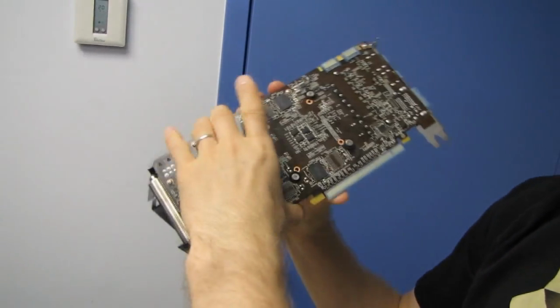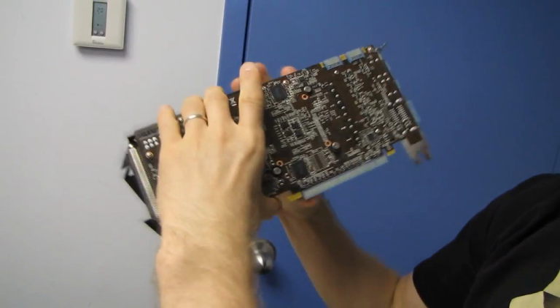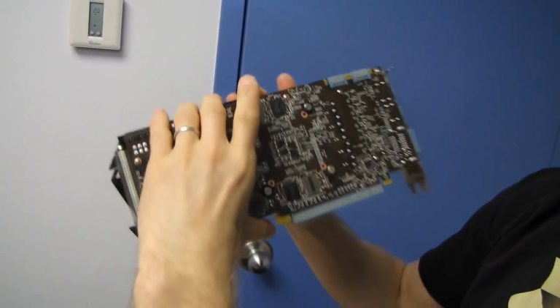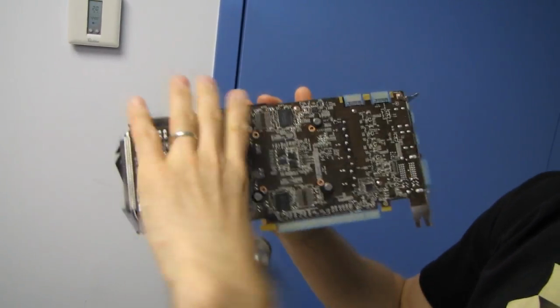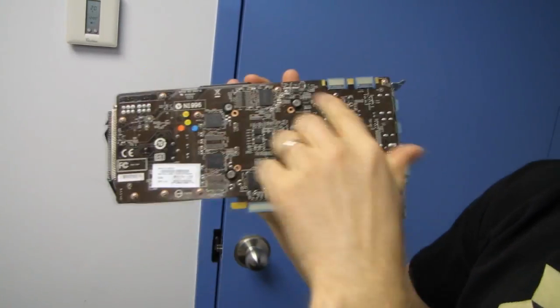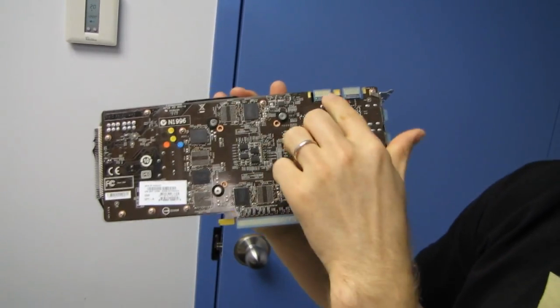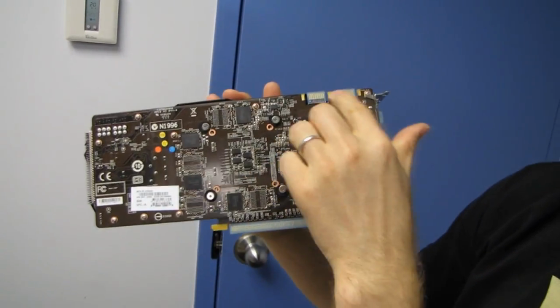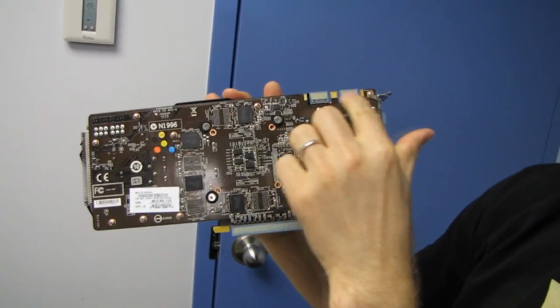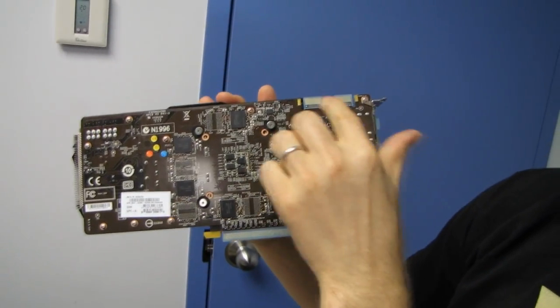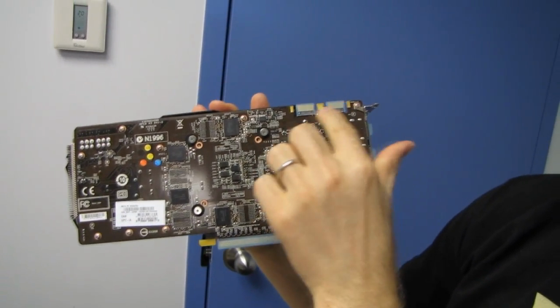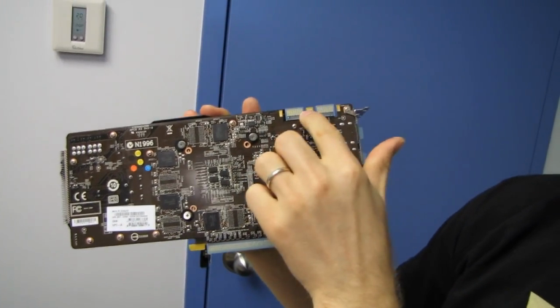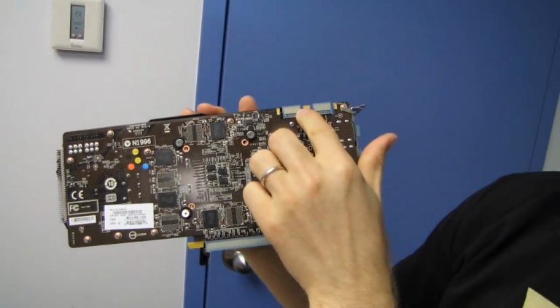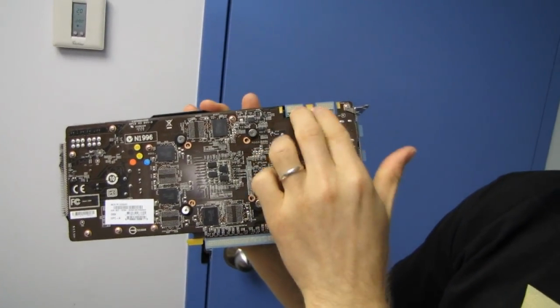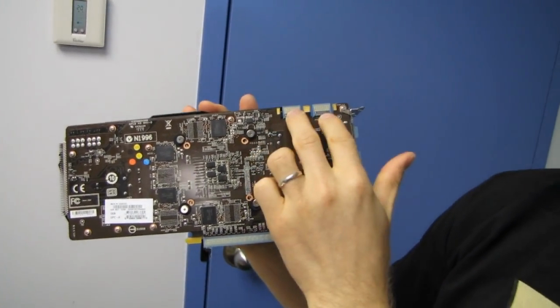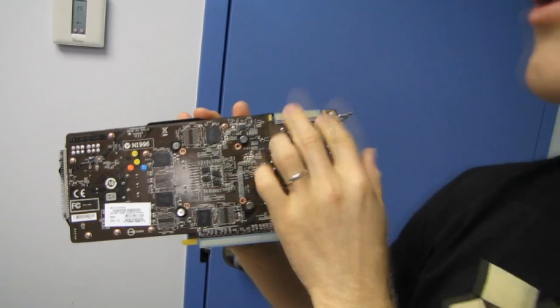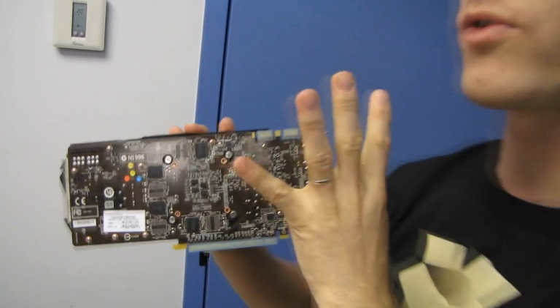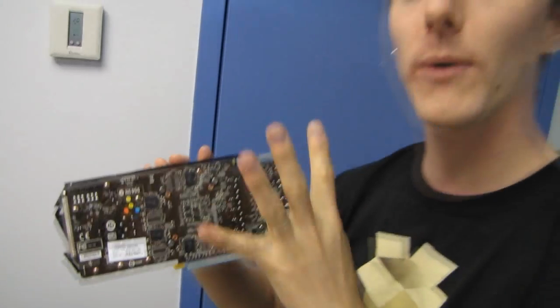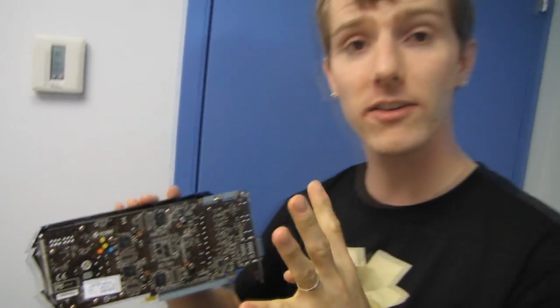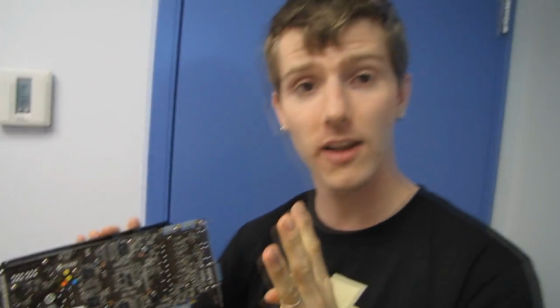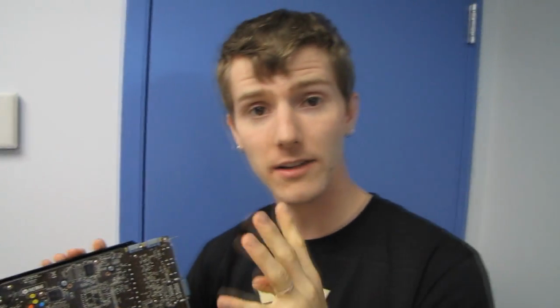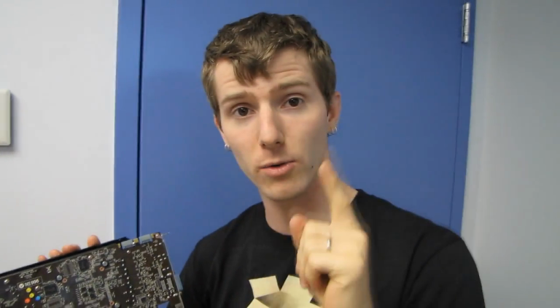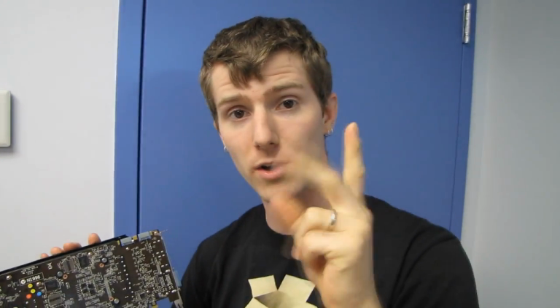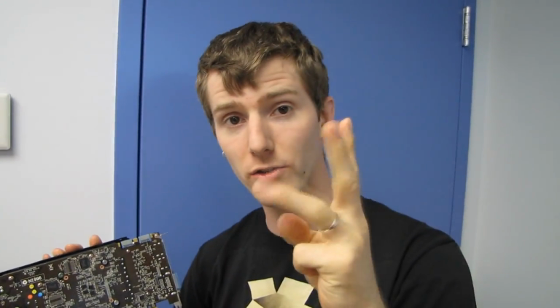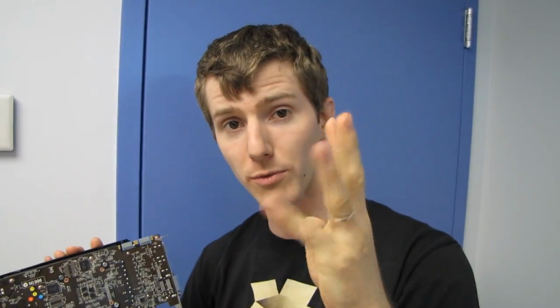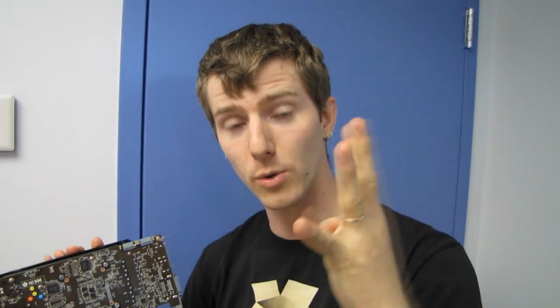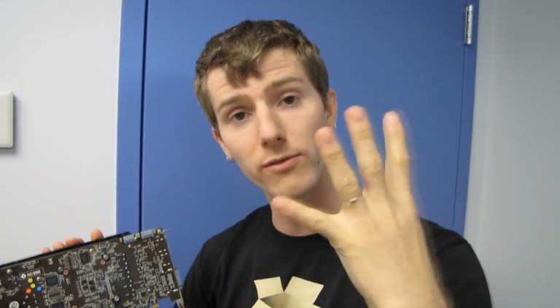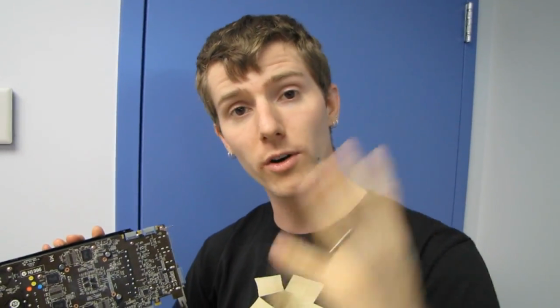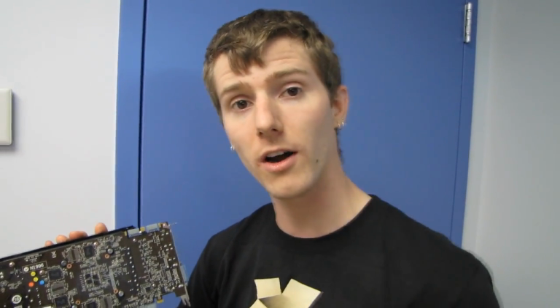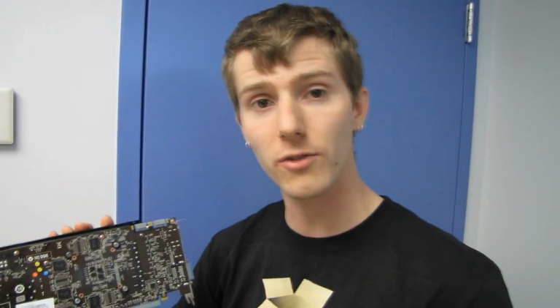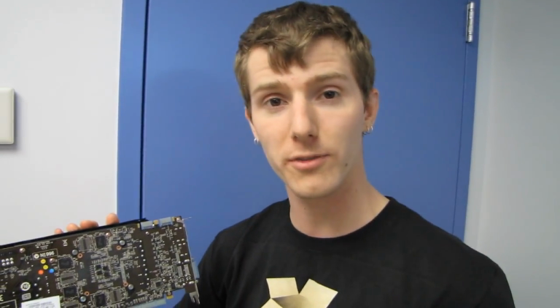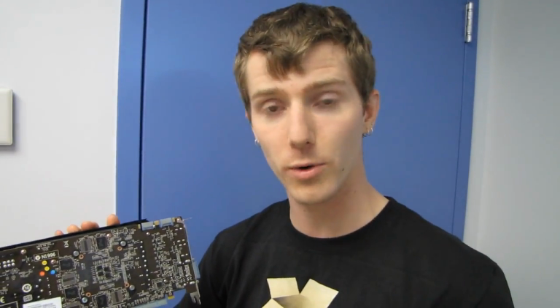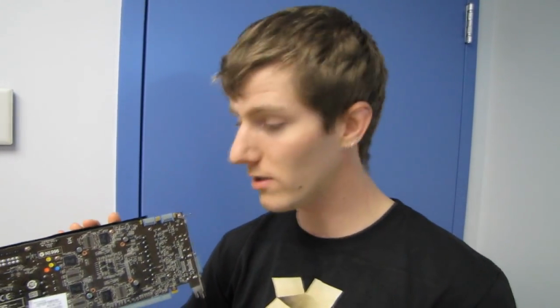Speaking of adding another one, the GTX 670 supports up to four-way SLI — so one, two, three, or four cards are all supported.